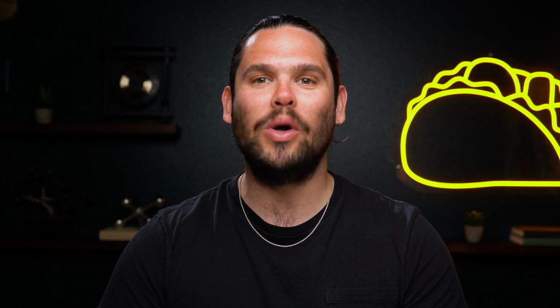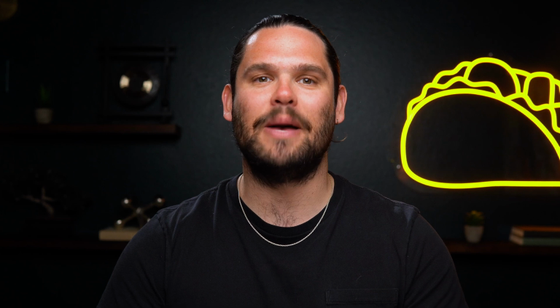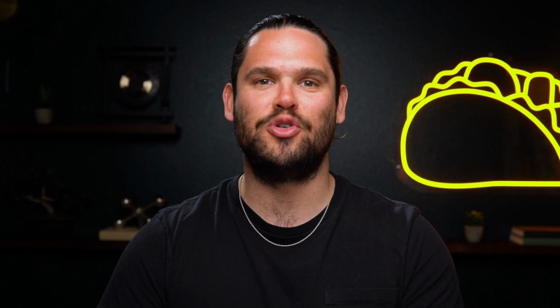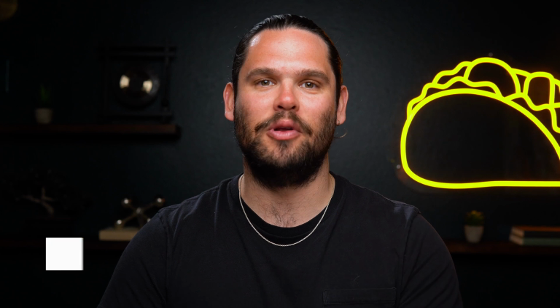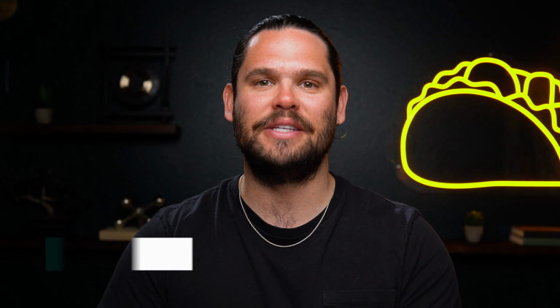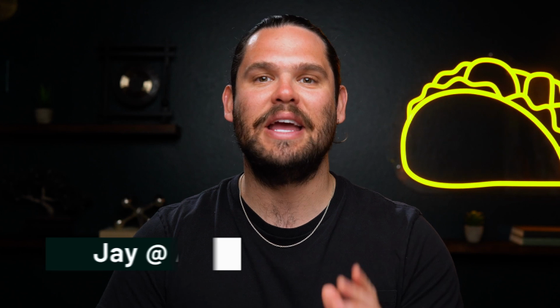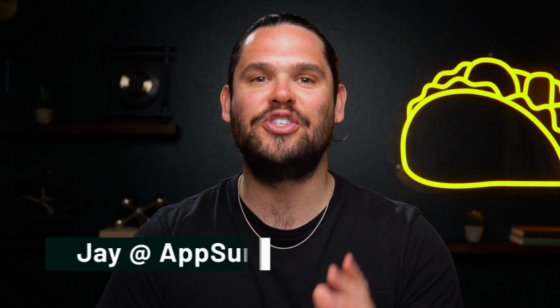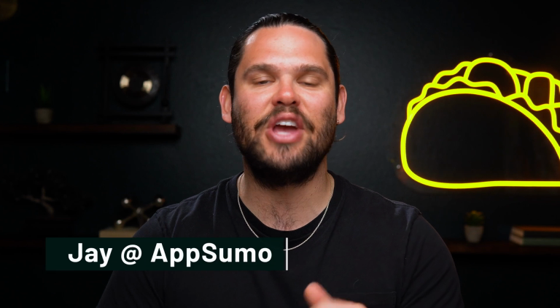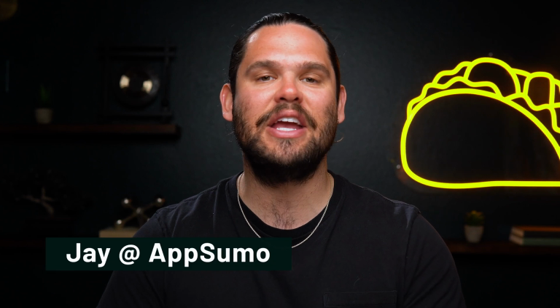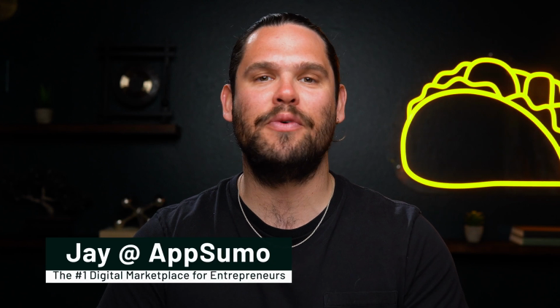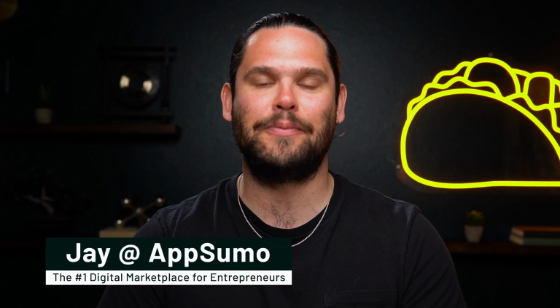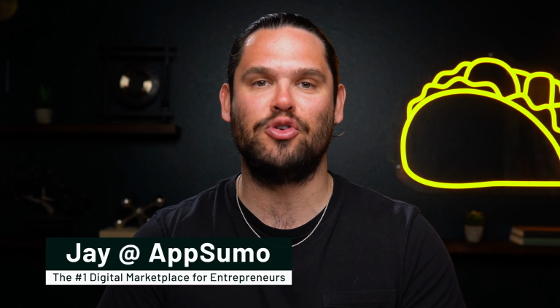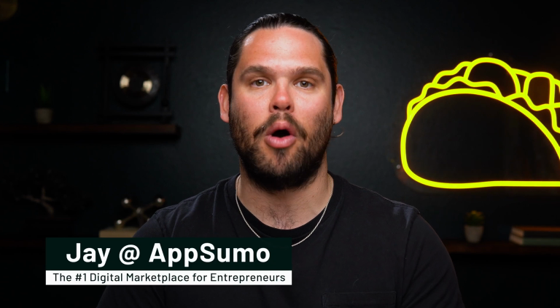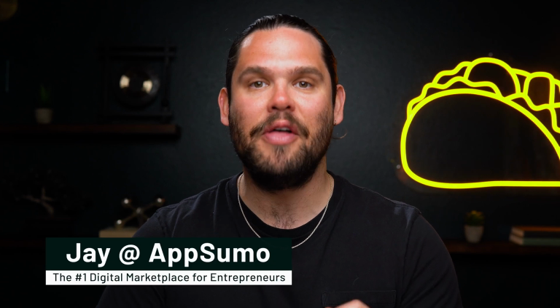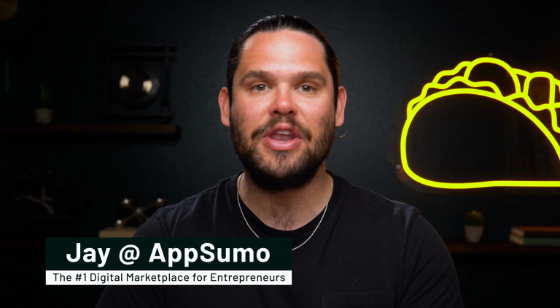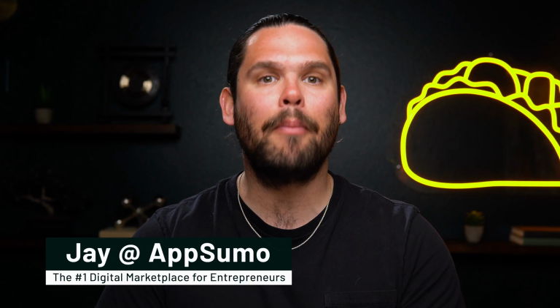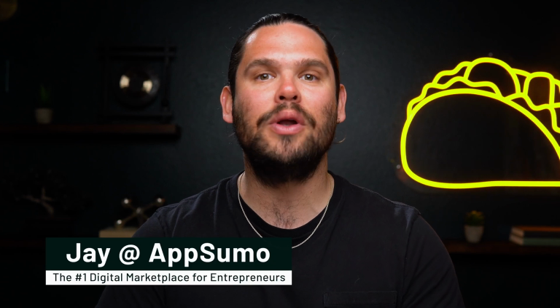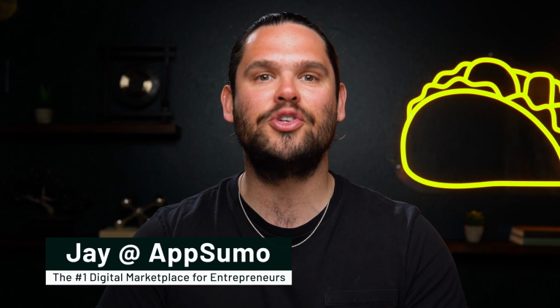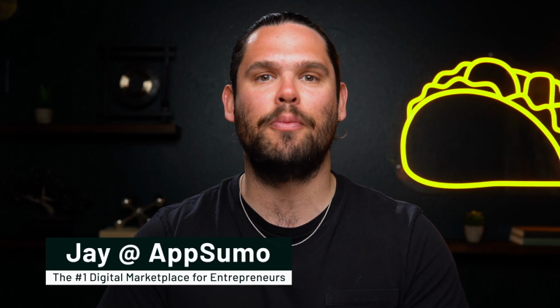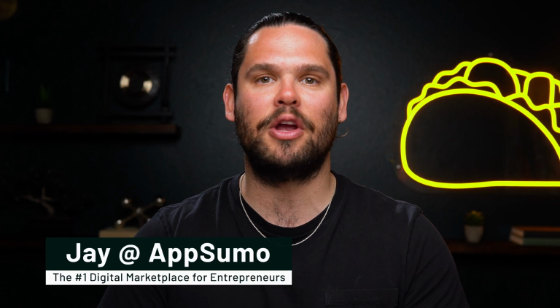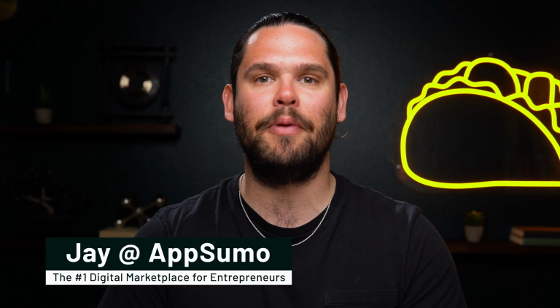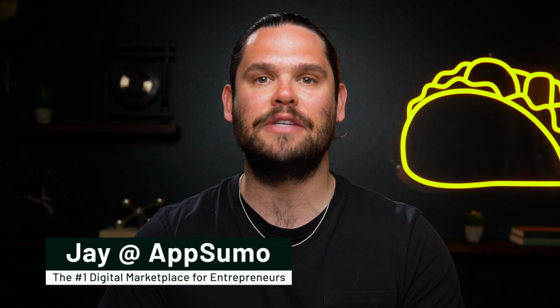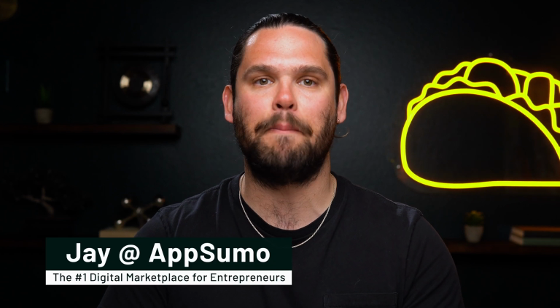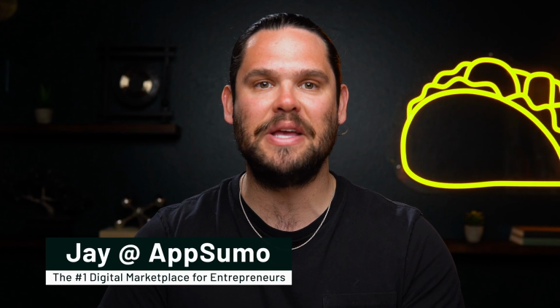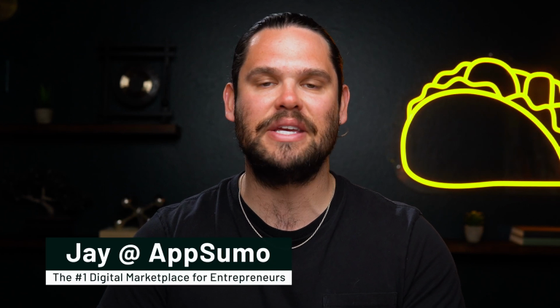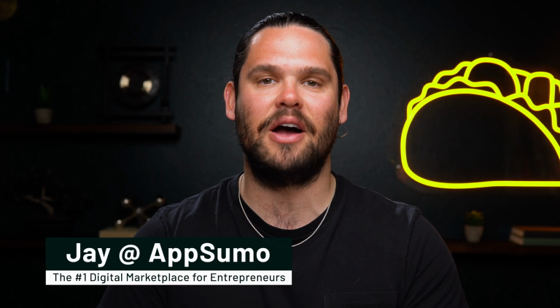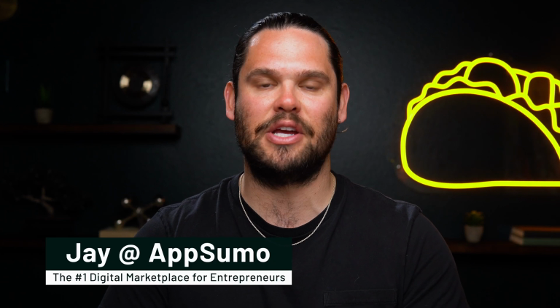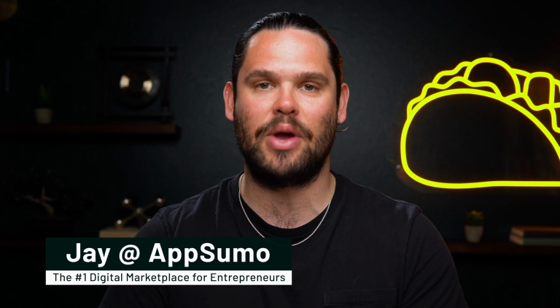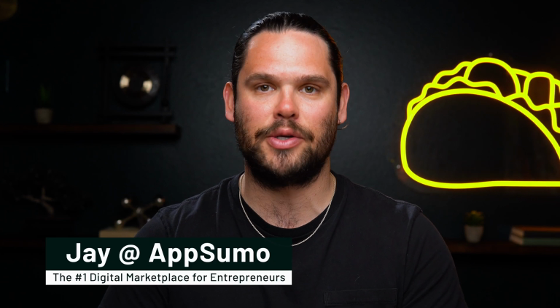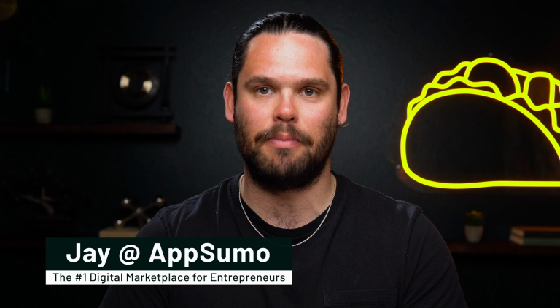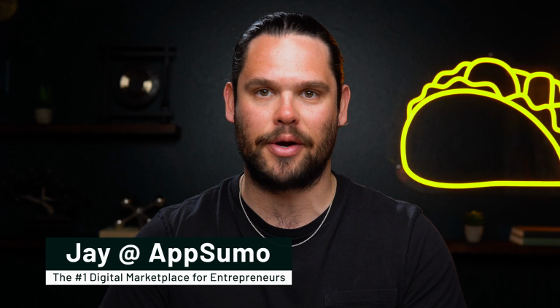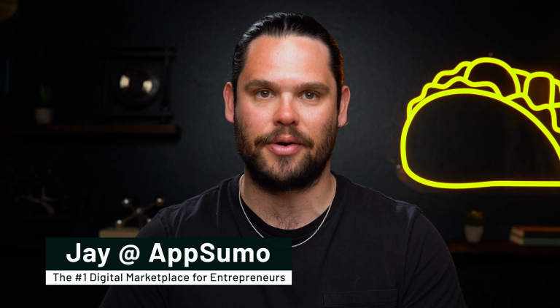What's up, Sumo-lings? It's Jay here with AppSumo, the number one digital marketplace for busy content creators and marketers.